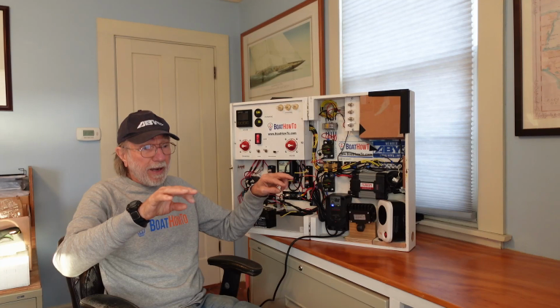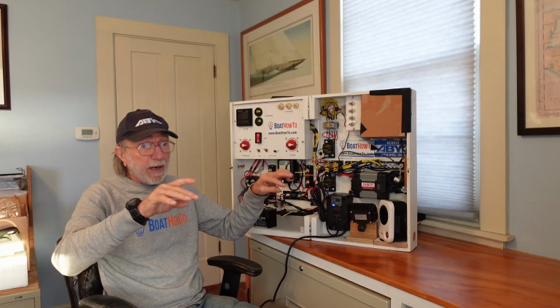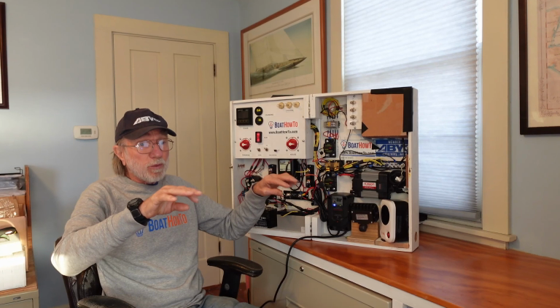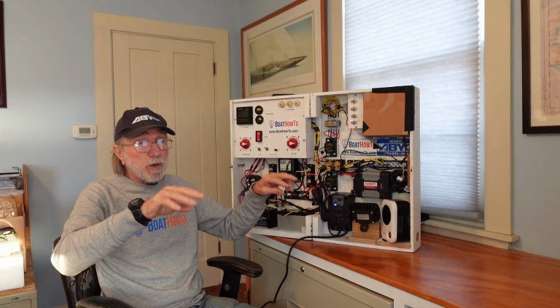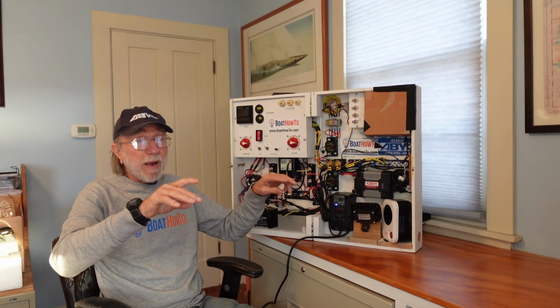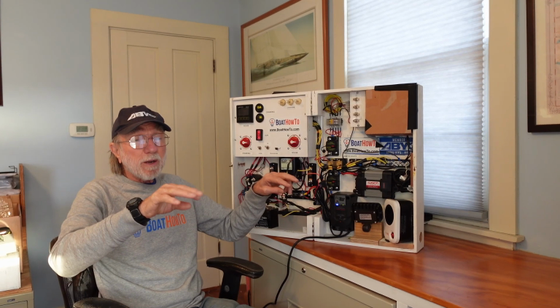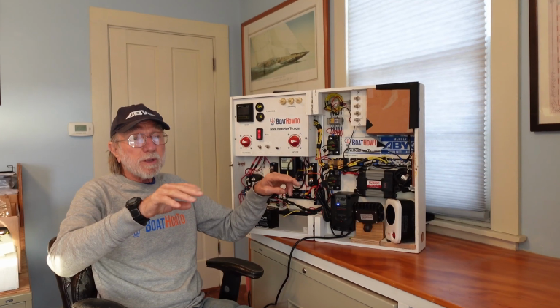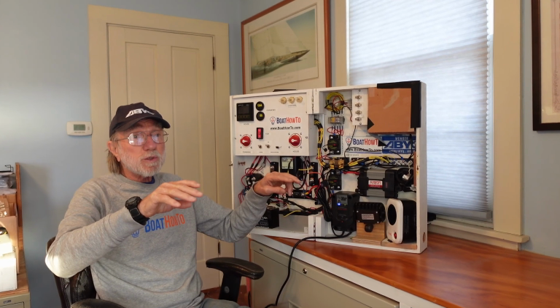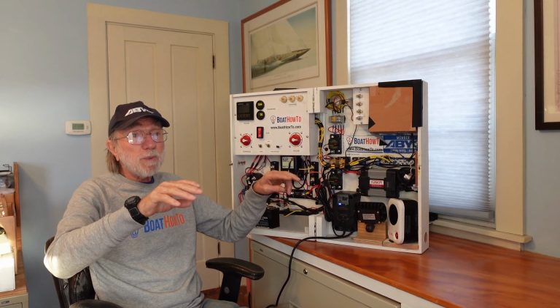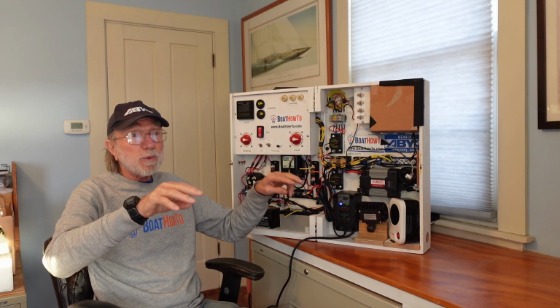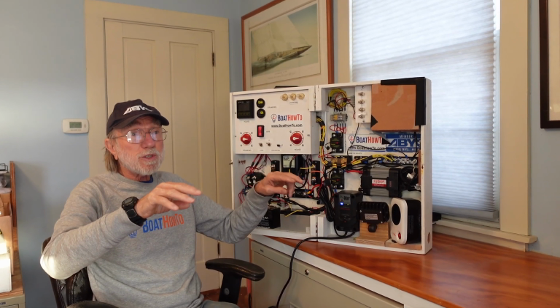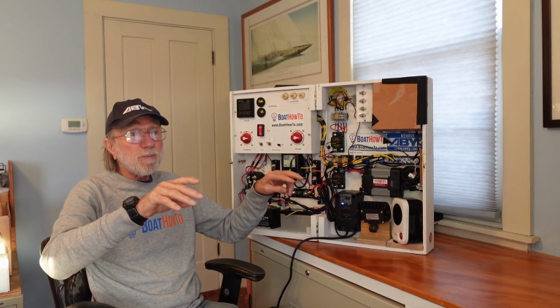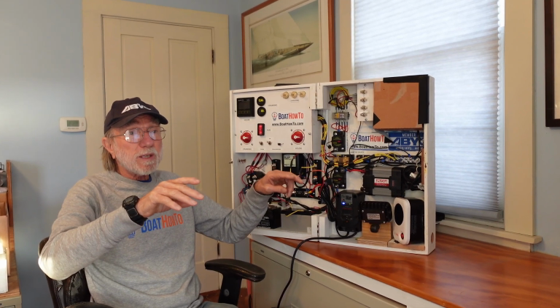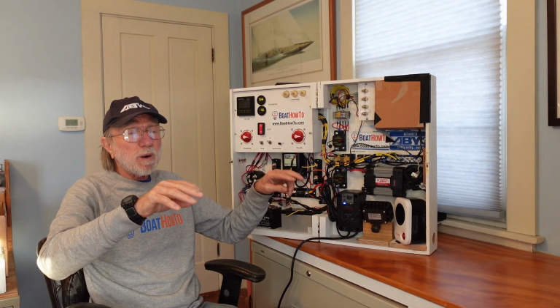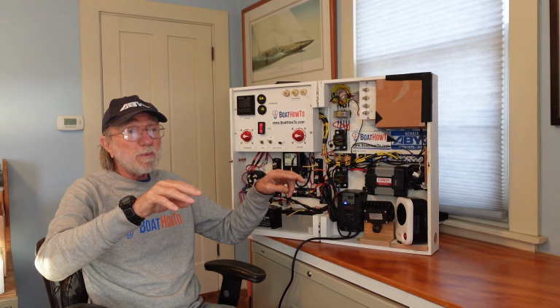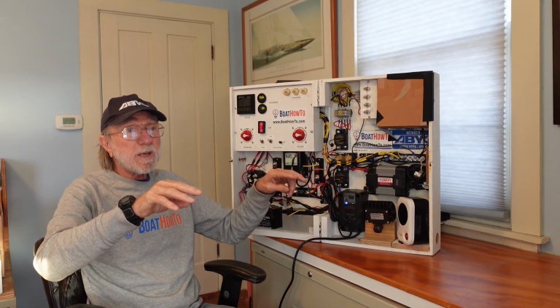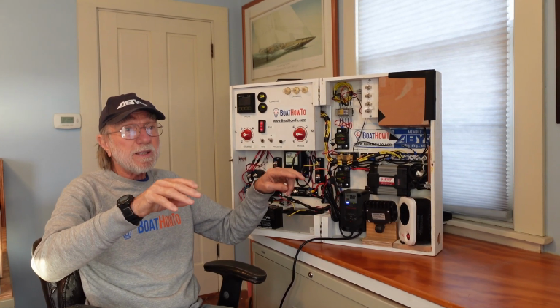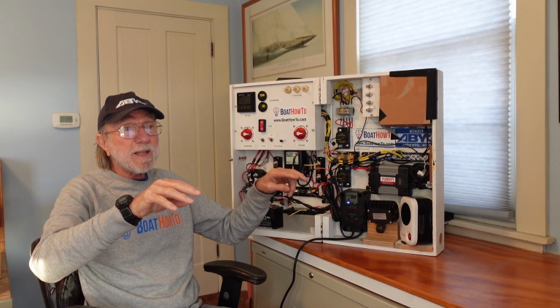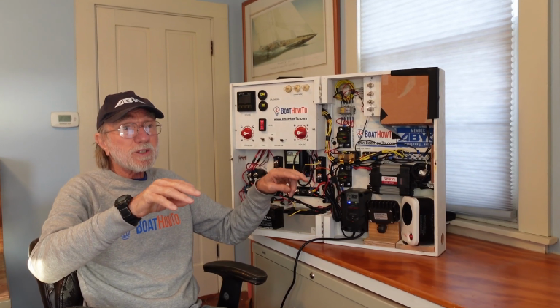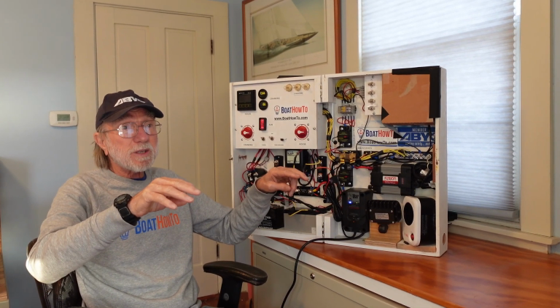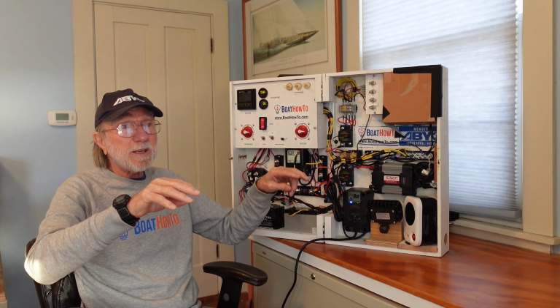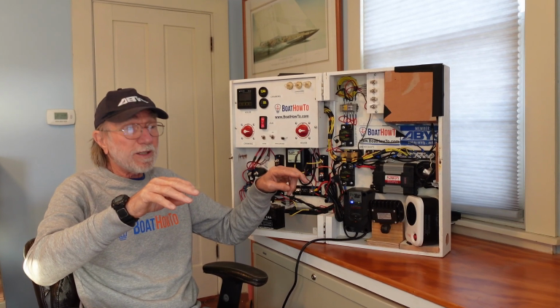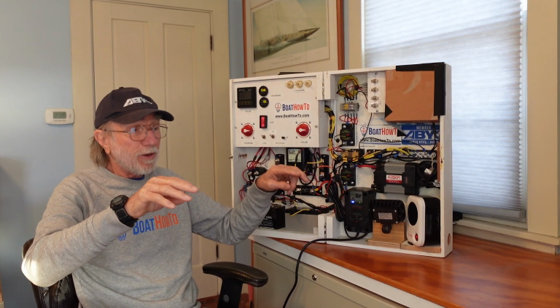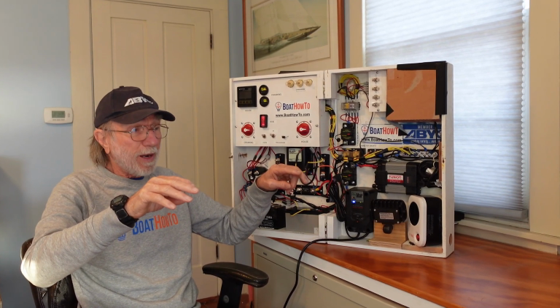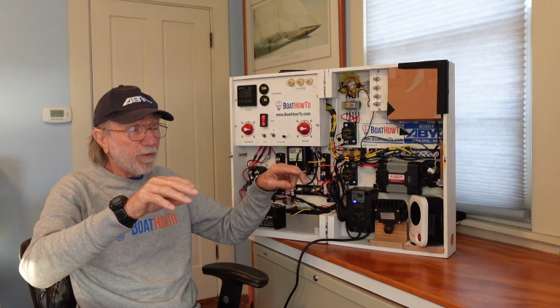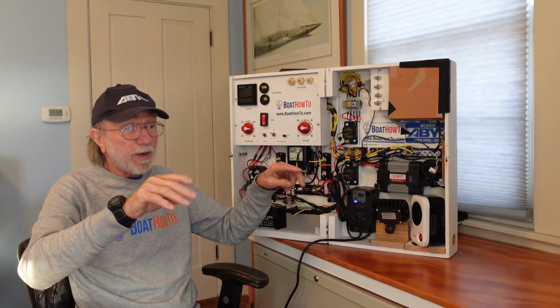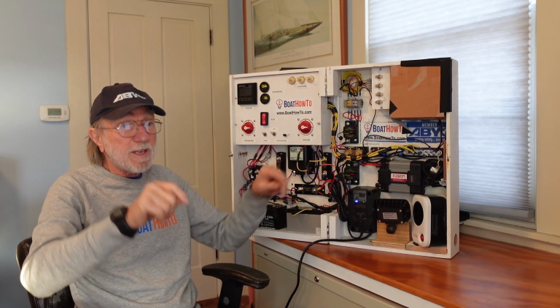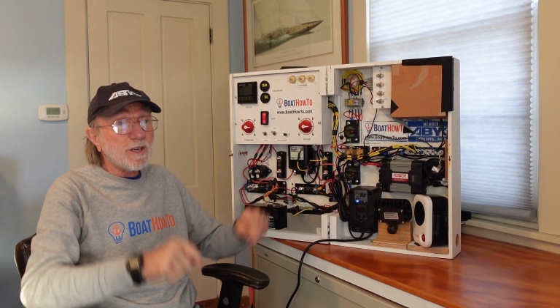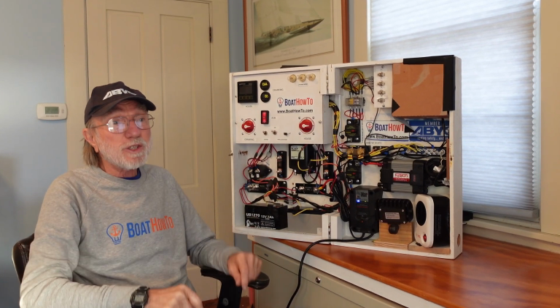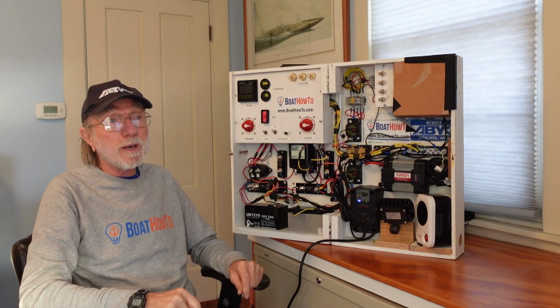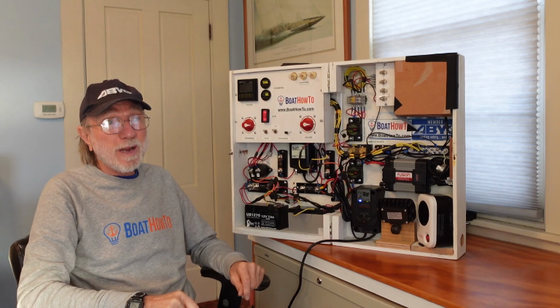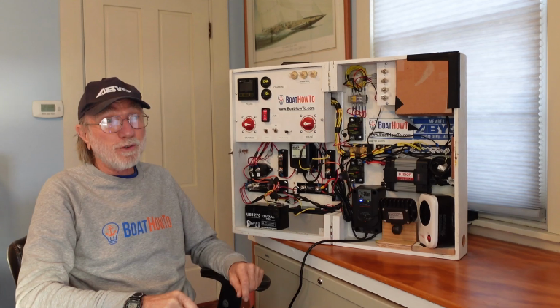Any underwater metal on those boats is probably tied into that circuit and so now we've got essentially a giant battery.